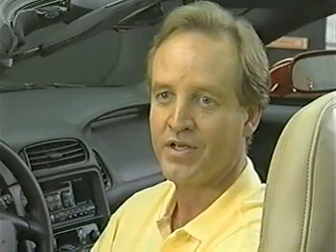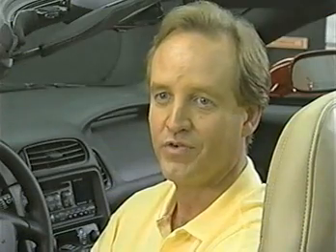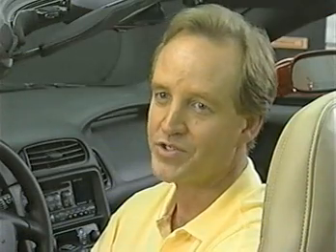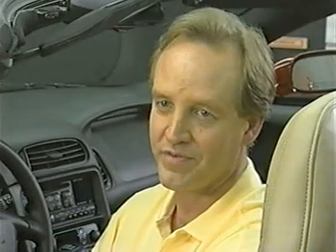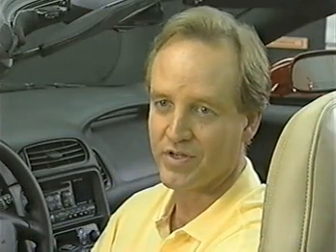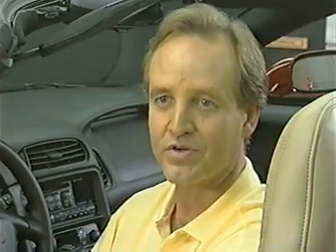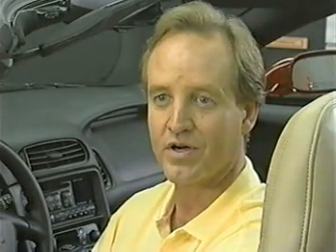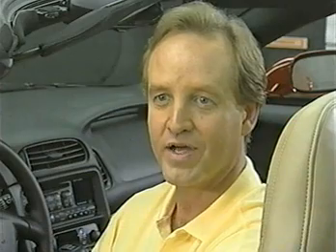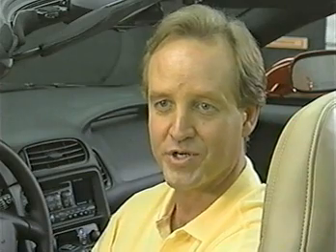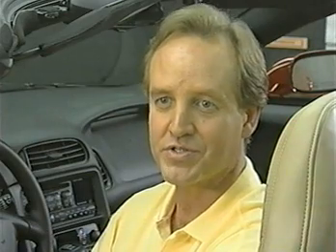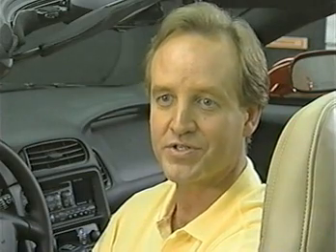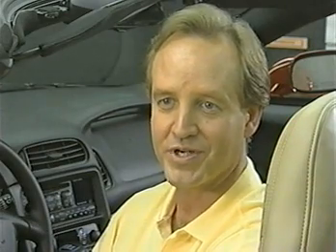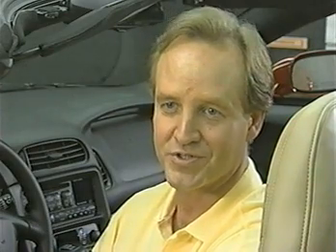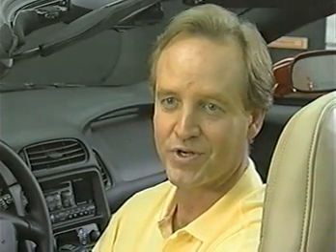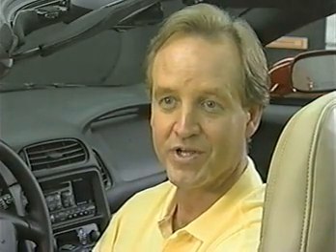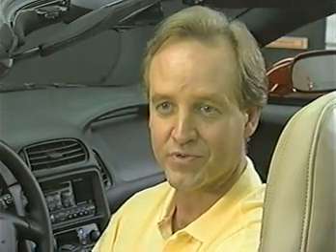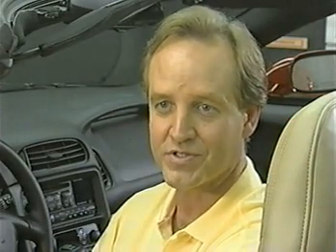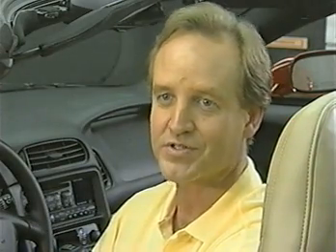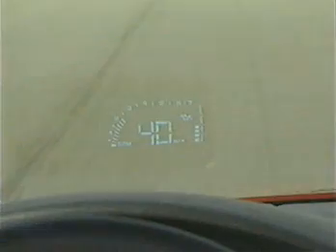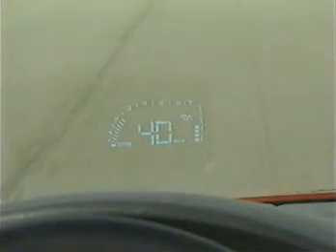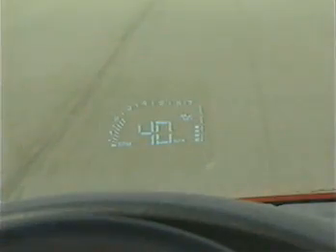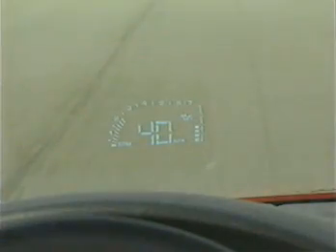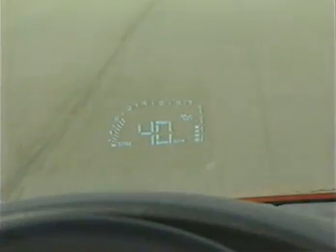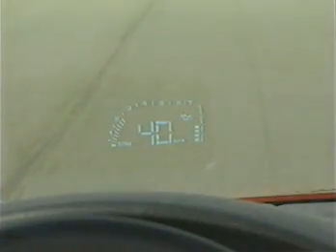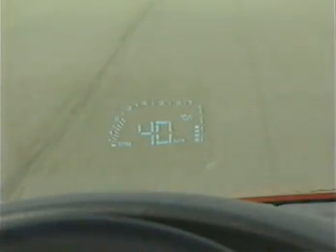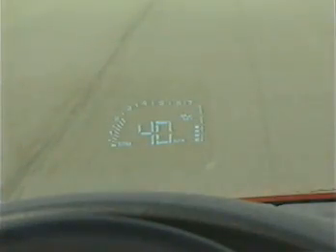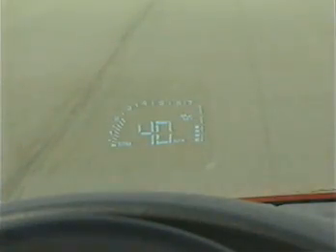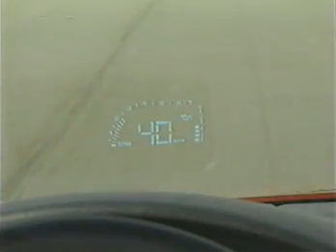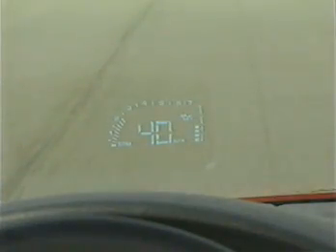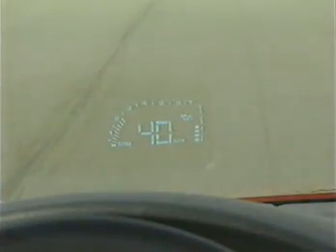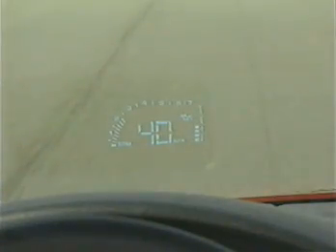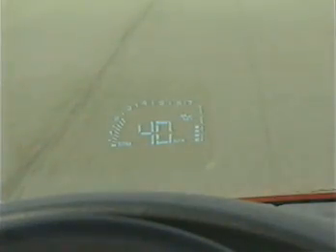If you are driving under a high-pressure situation during a race, for instance, you may want to have your tachometer and gauge information showing.